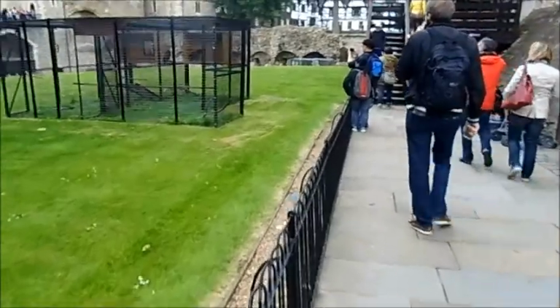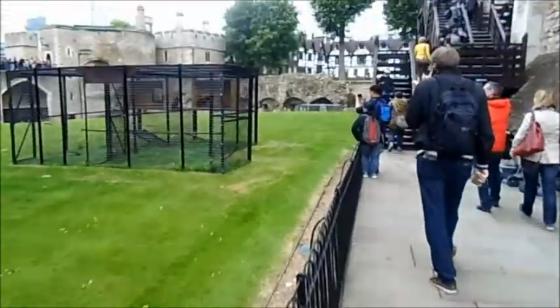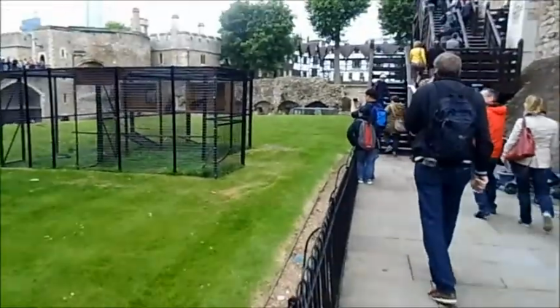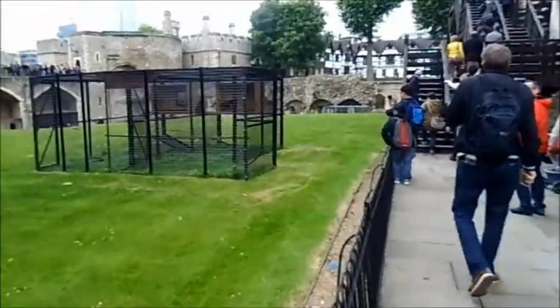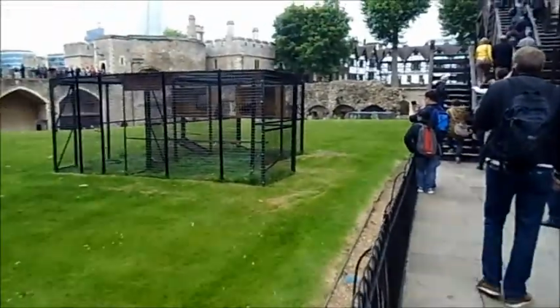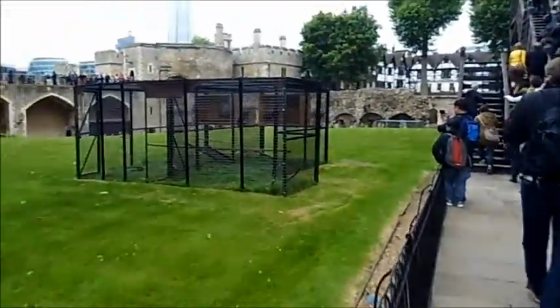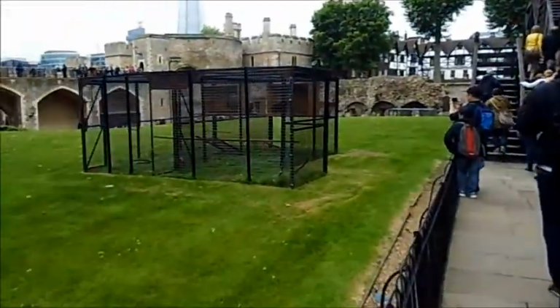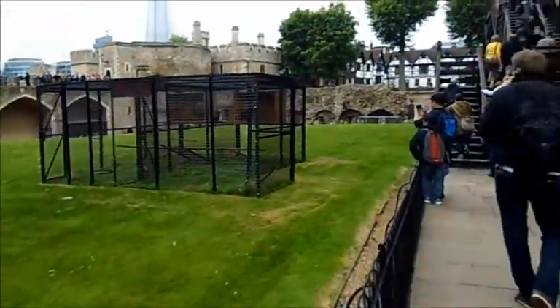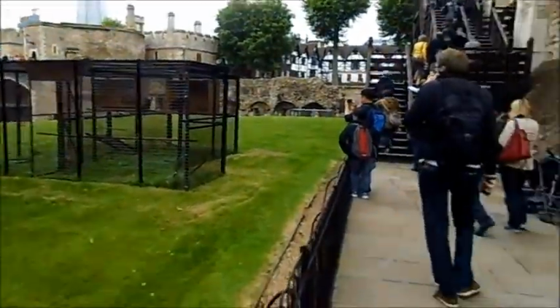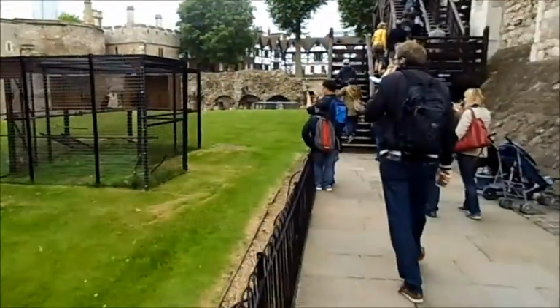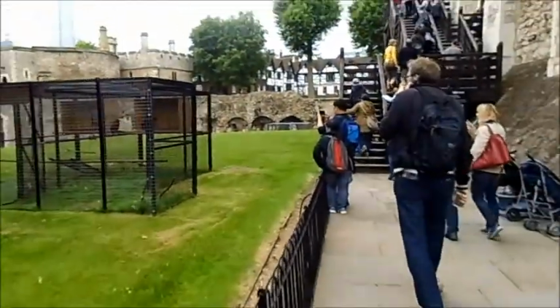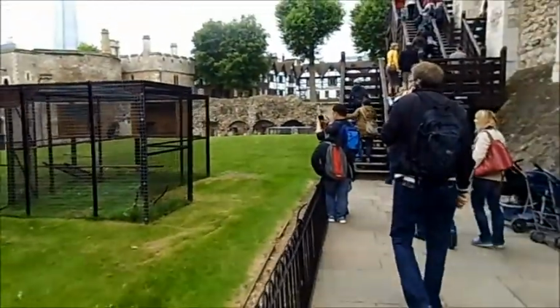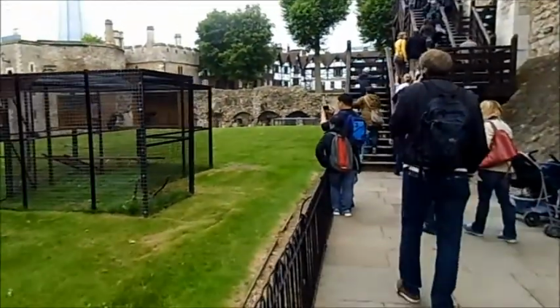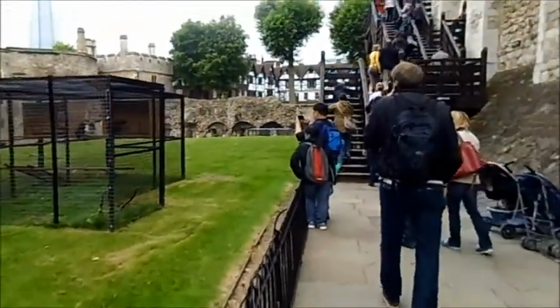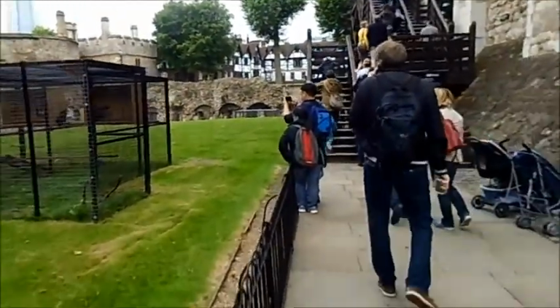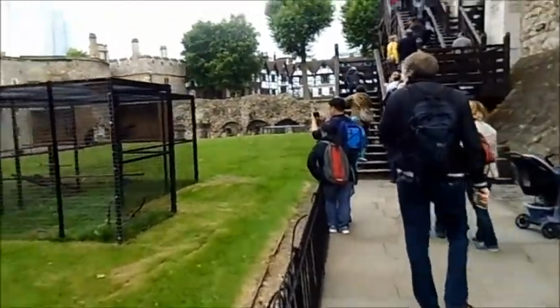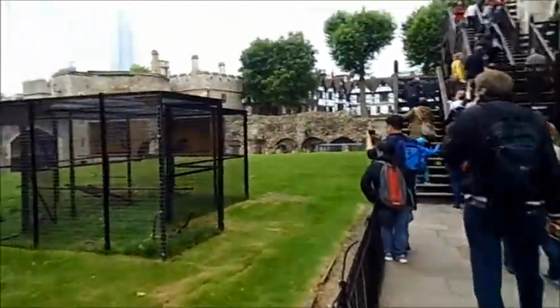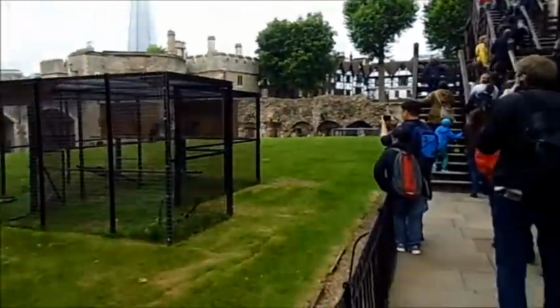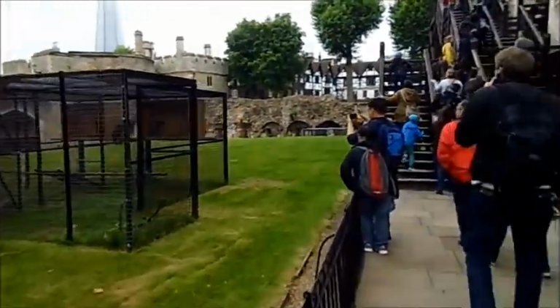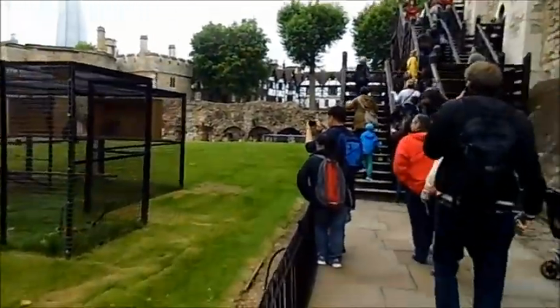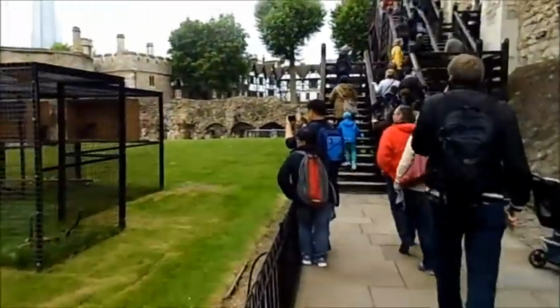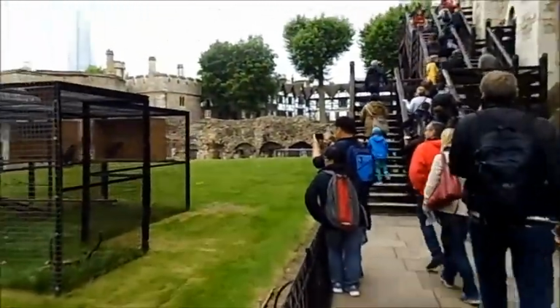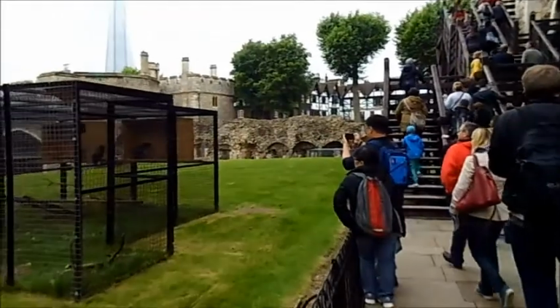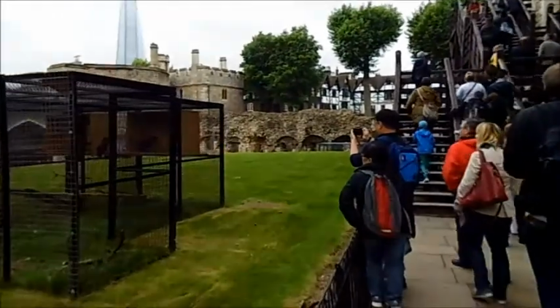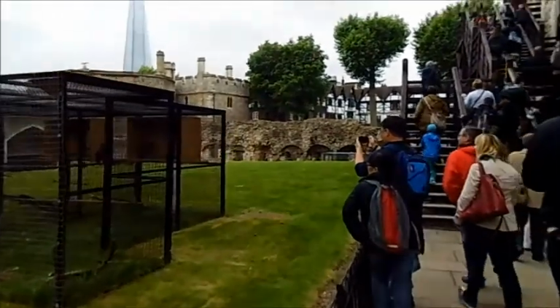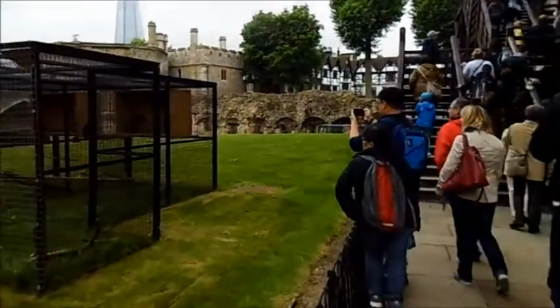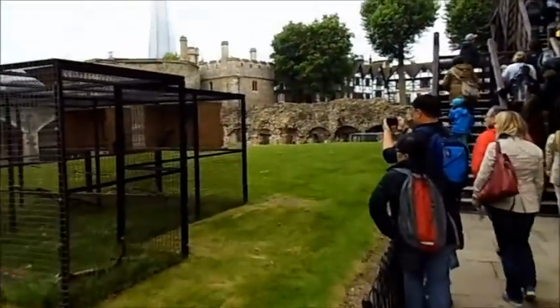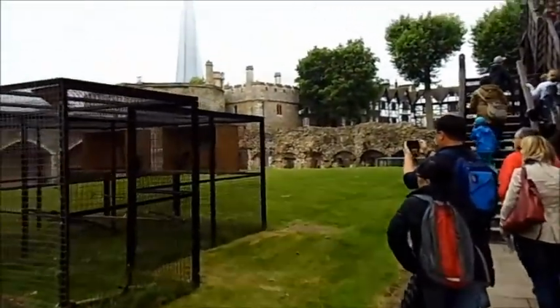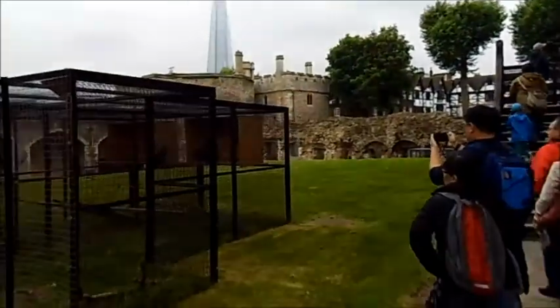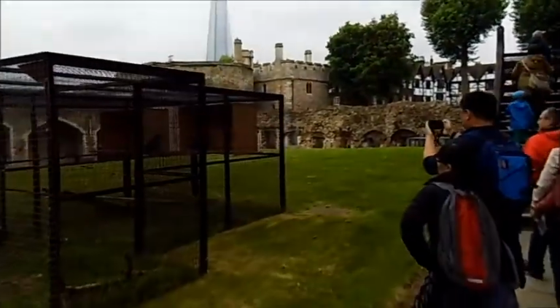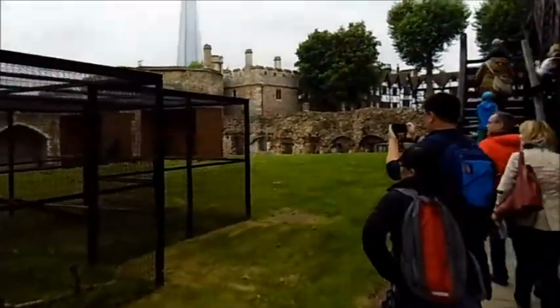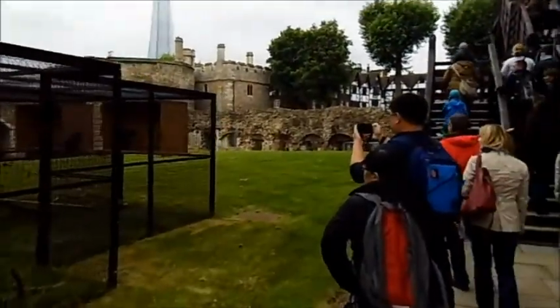One thing they do have here are ravens, obviously — it's the Tower of London after all, and that's what you can hear.